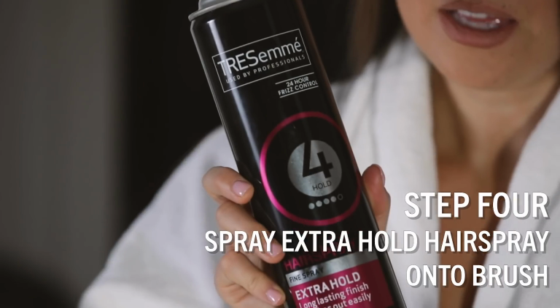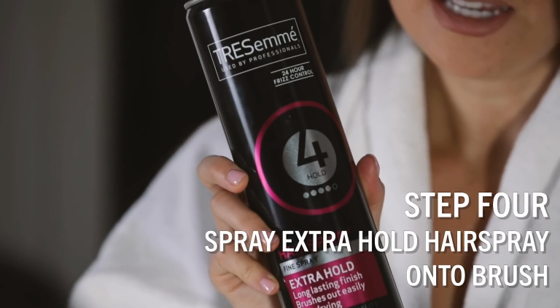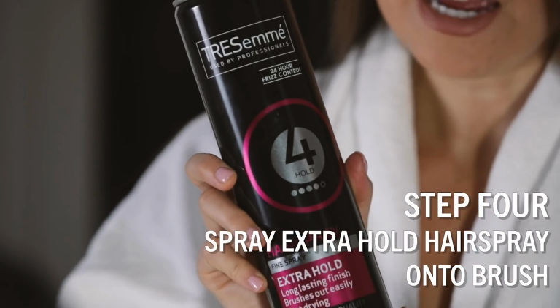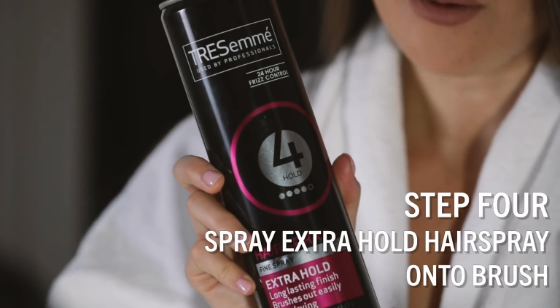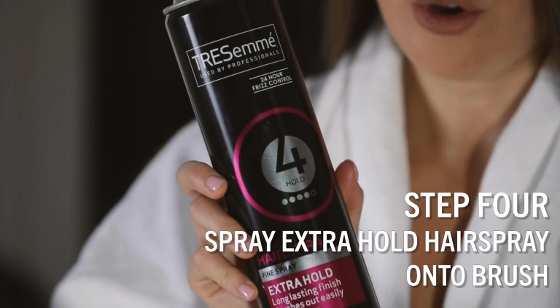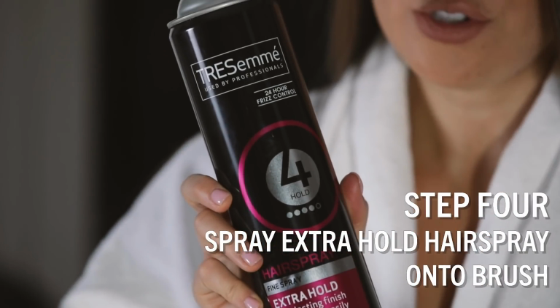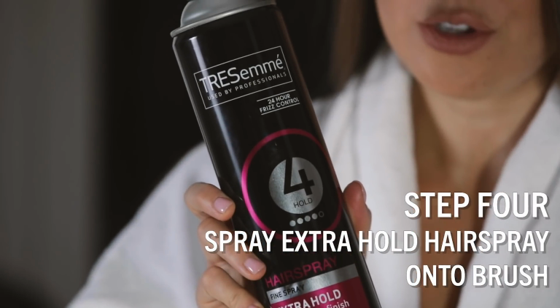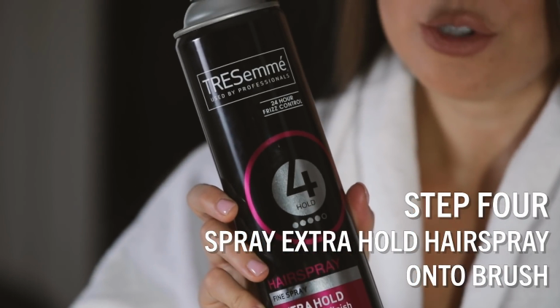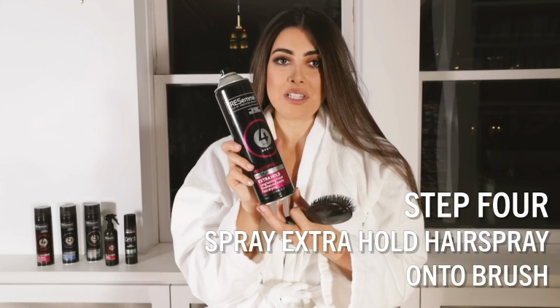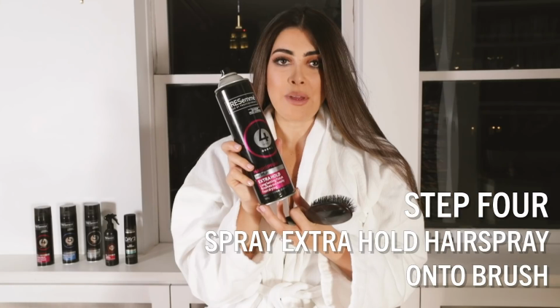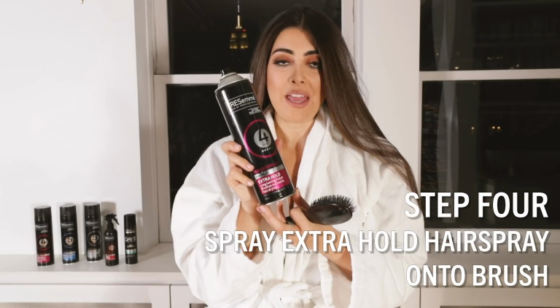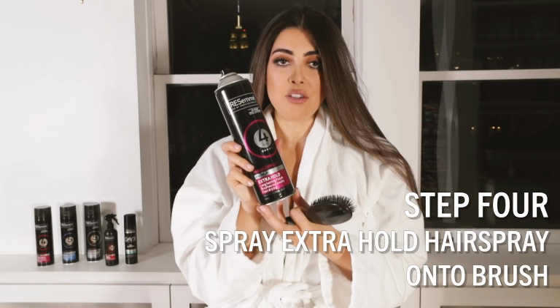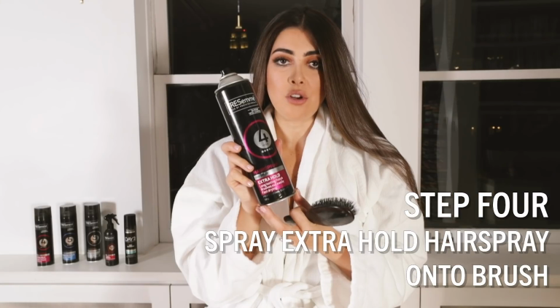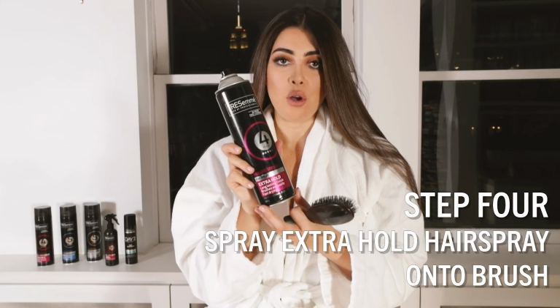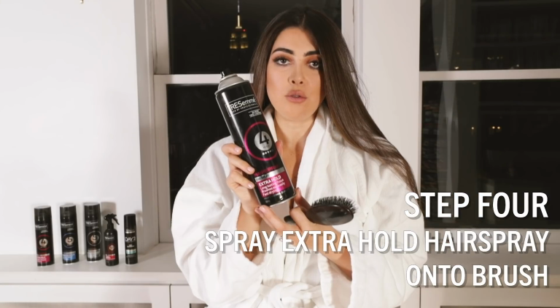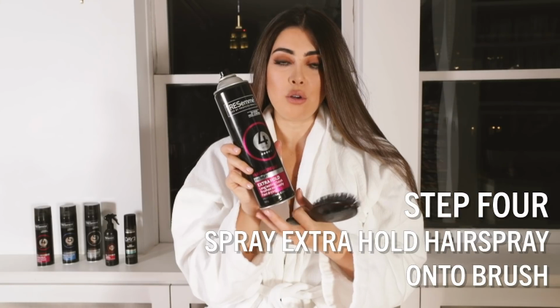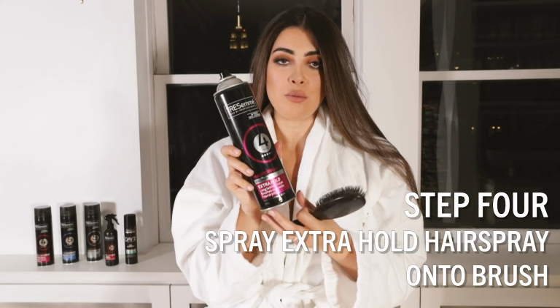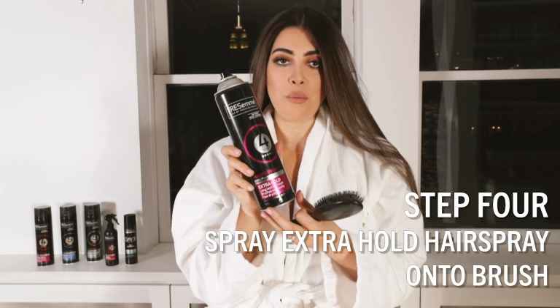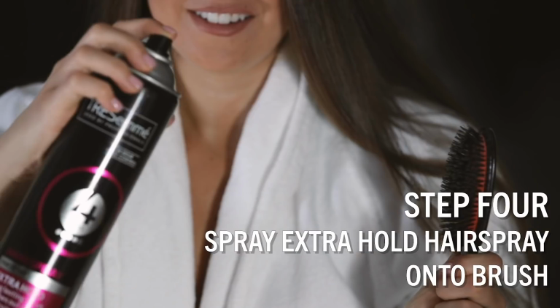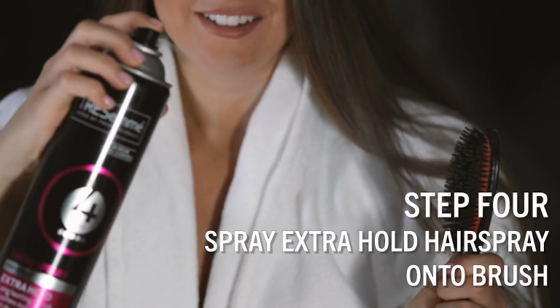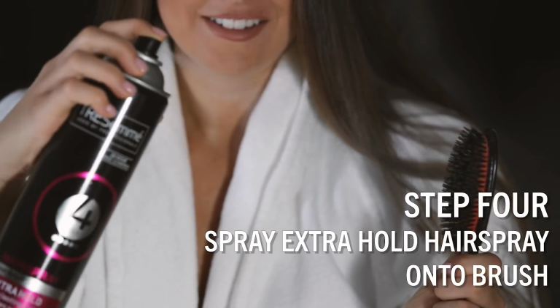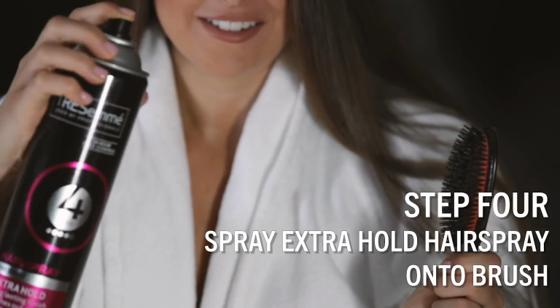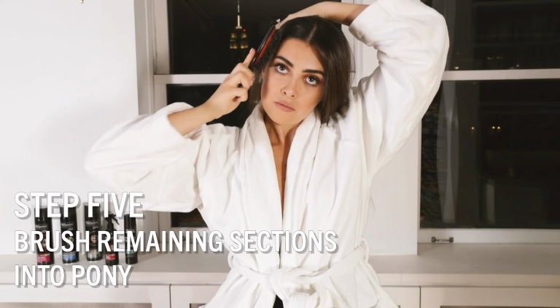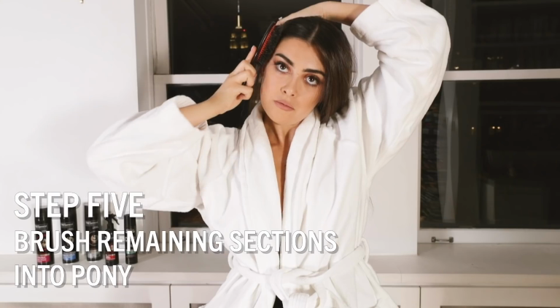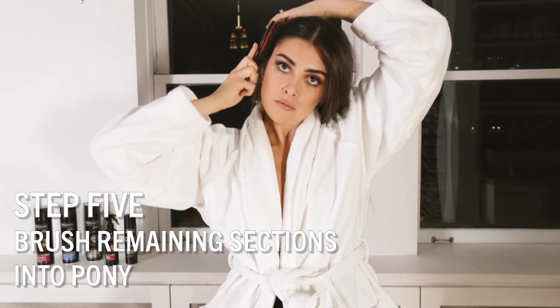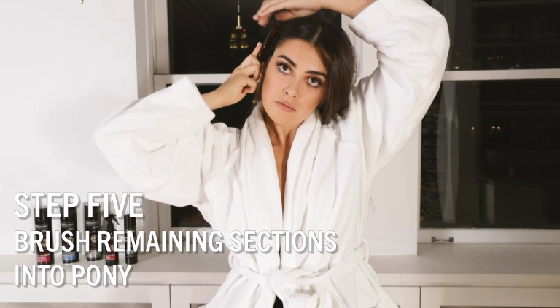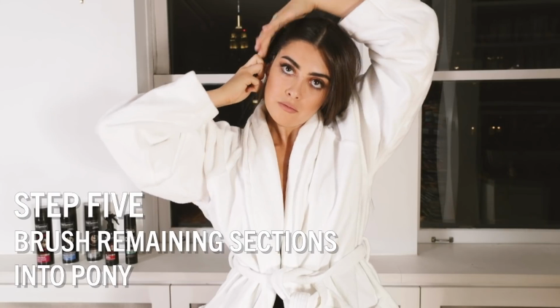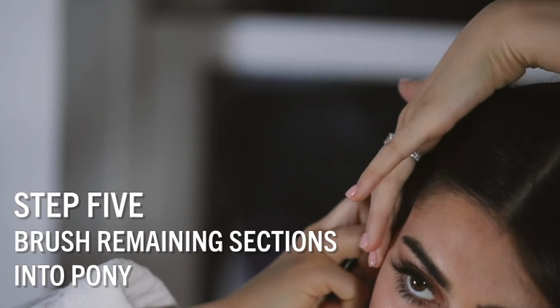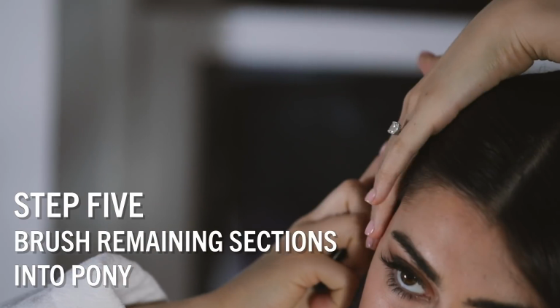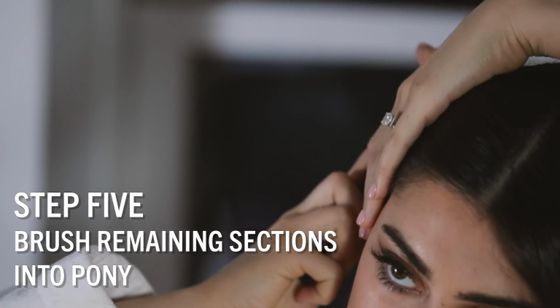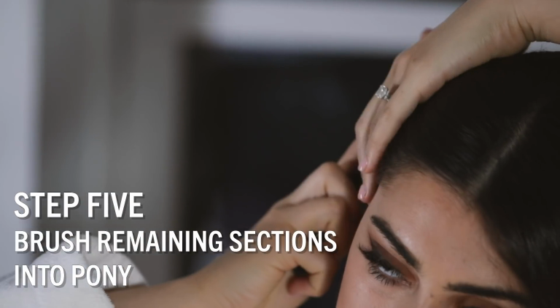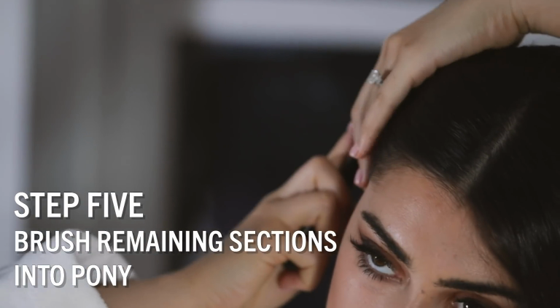Now I'm going to use Tresemme Extra Hold onto my brush and start to pull back my ponytail.